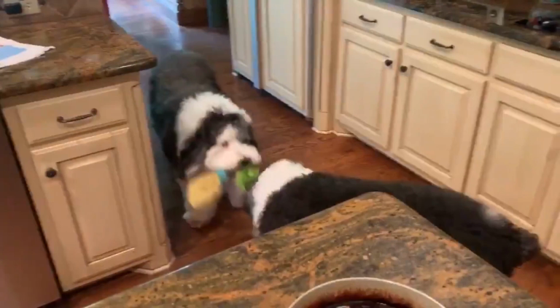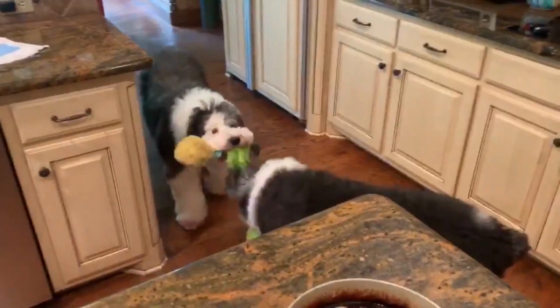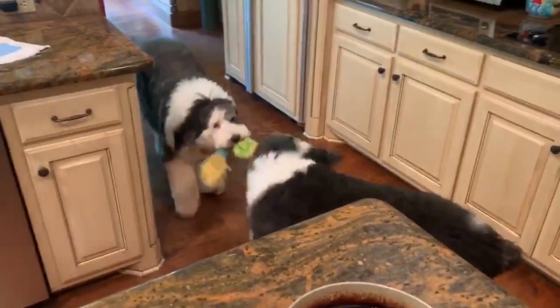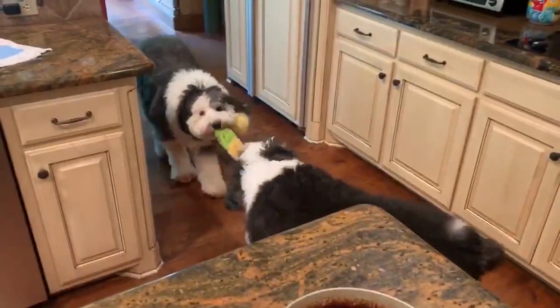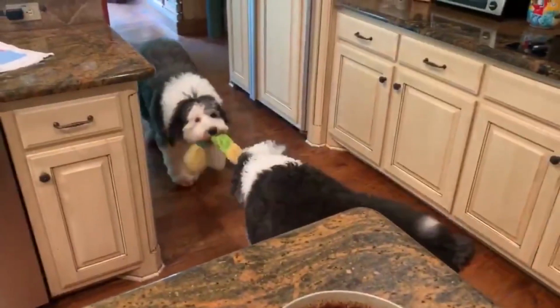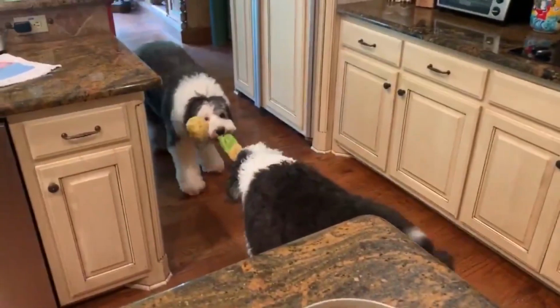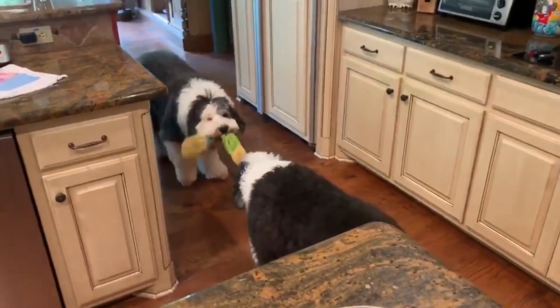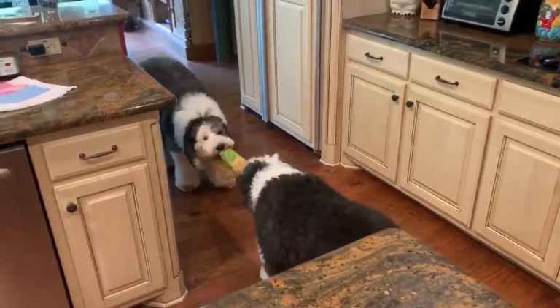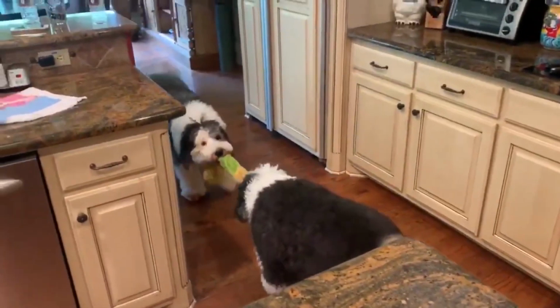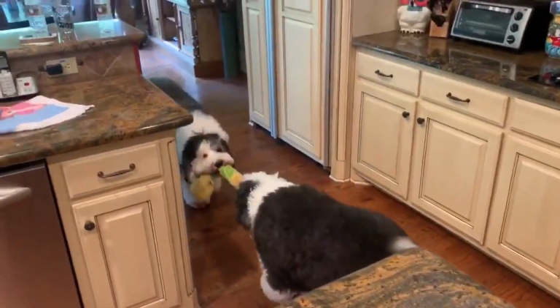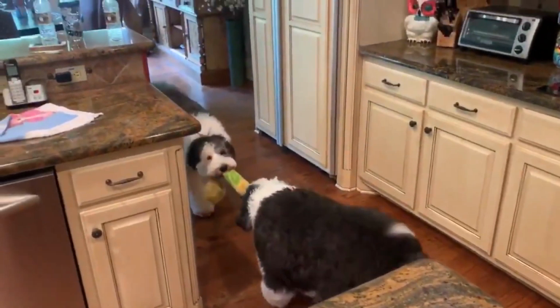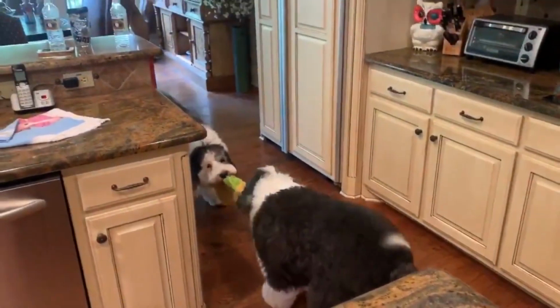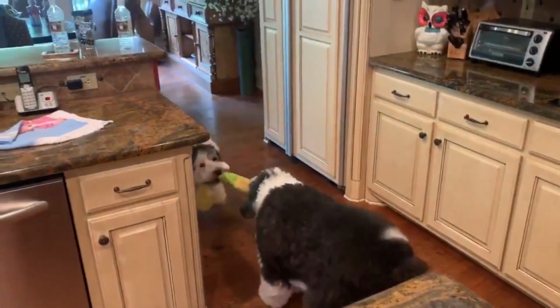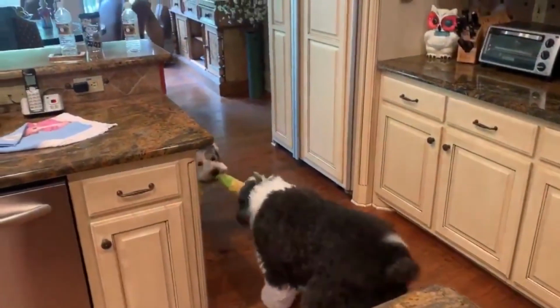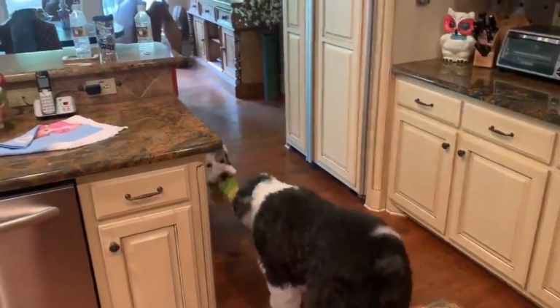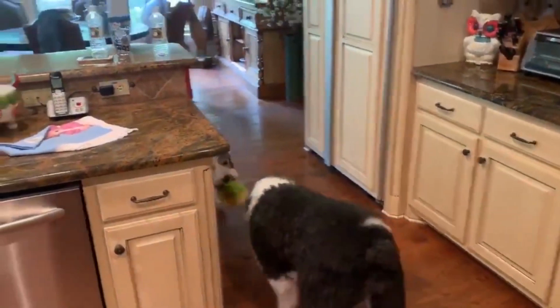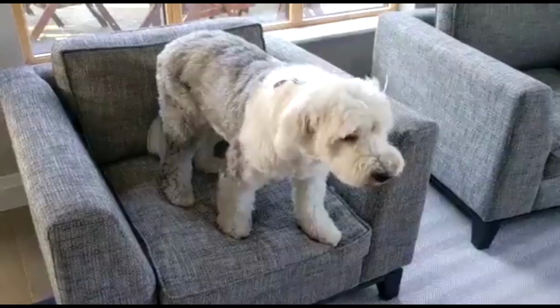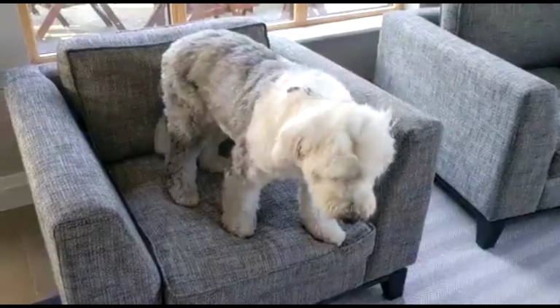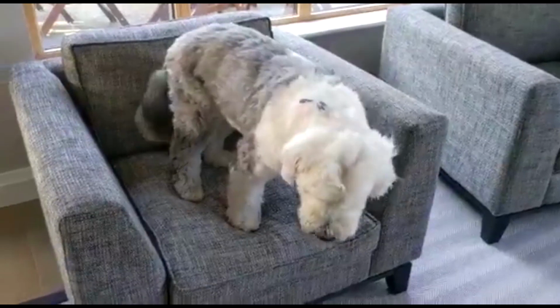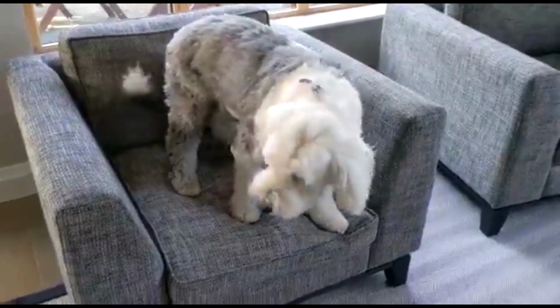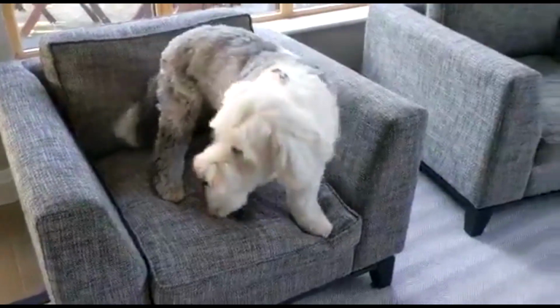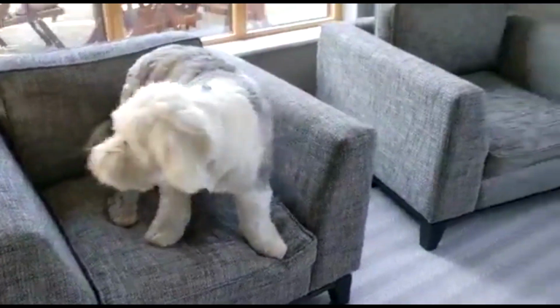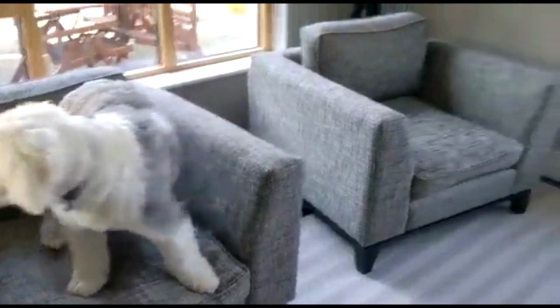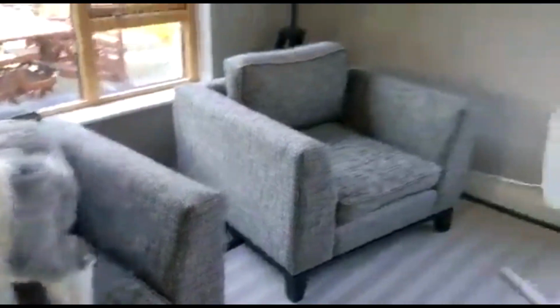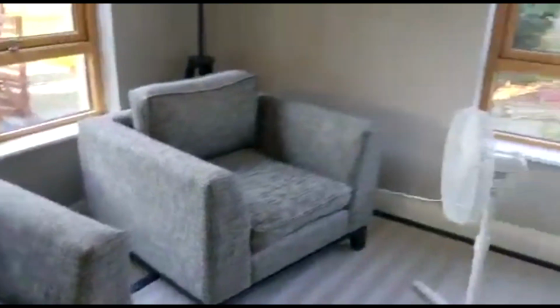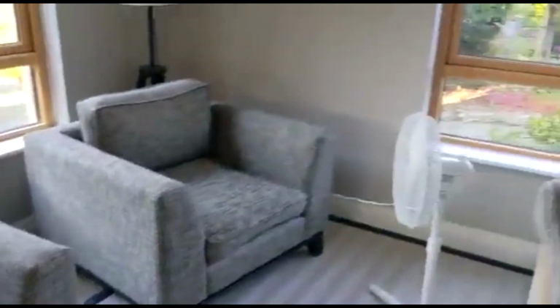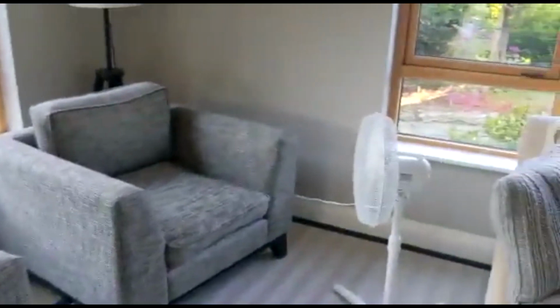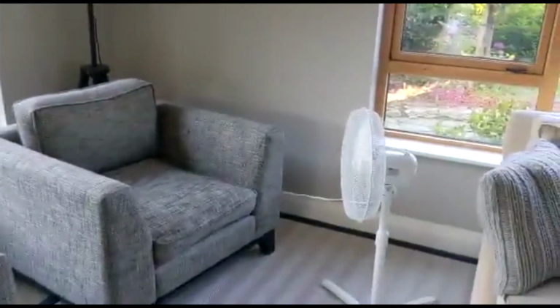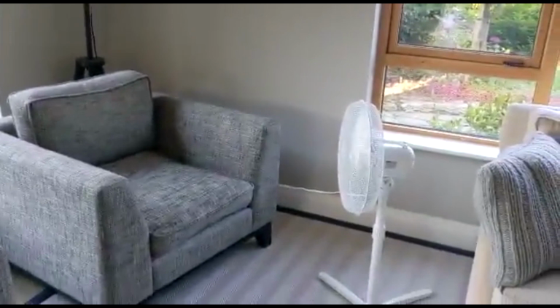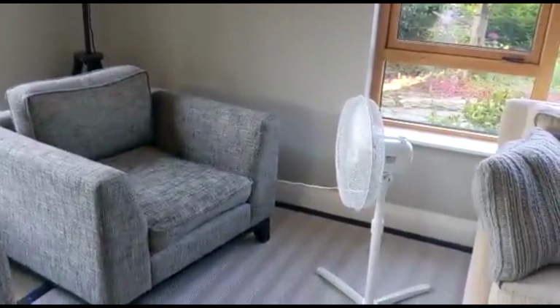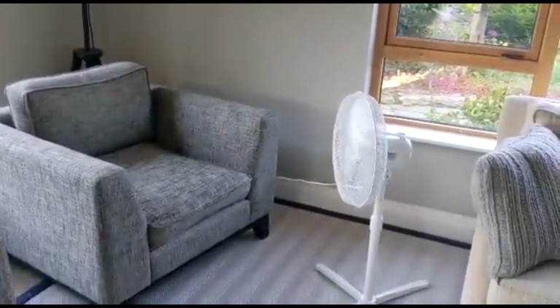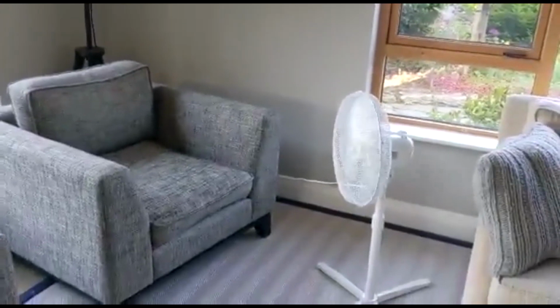Easy to train. These dogs are intelligent and respond well to positive reinforcement training methods.